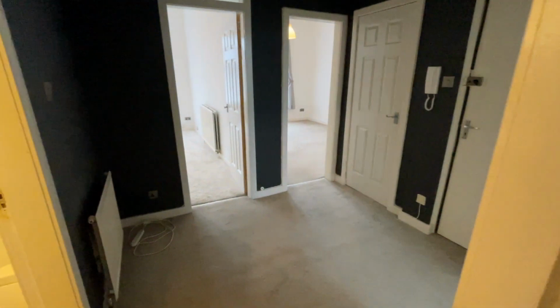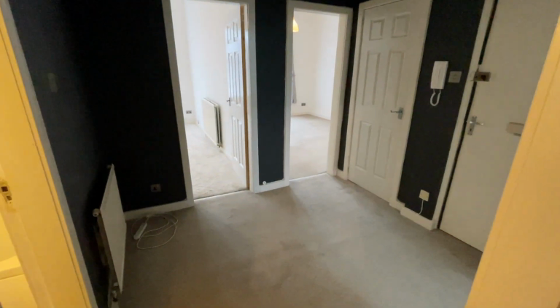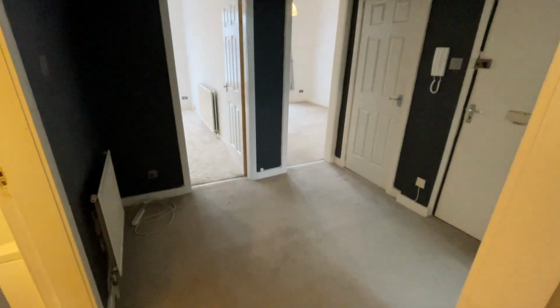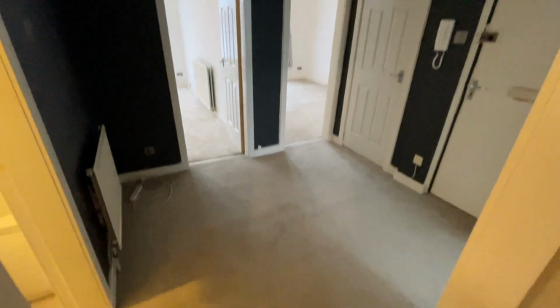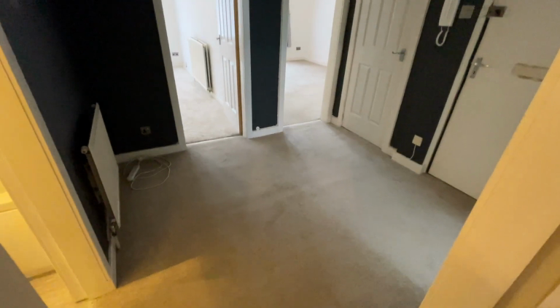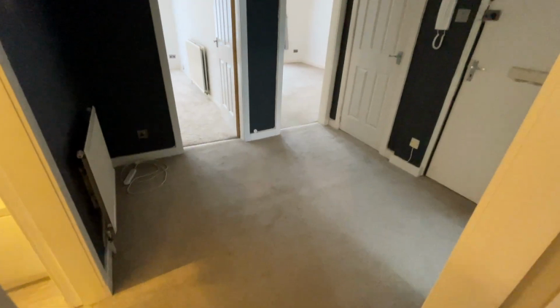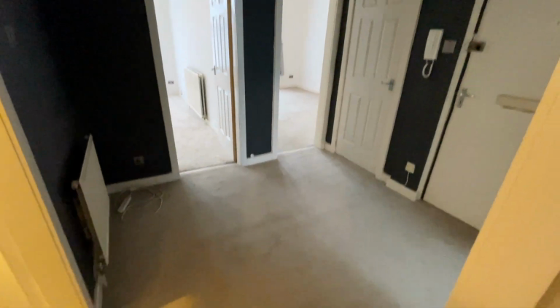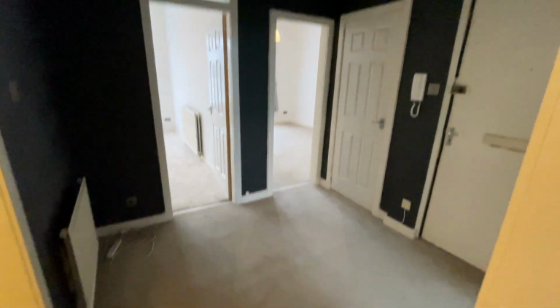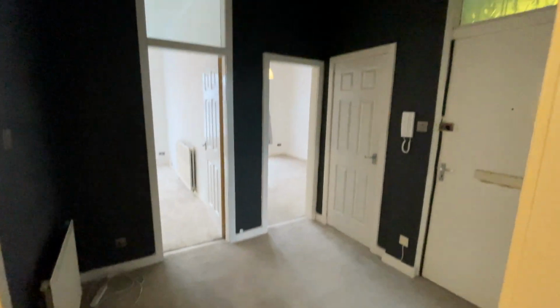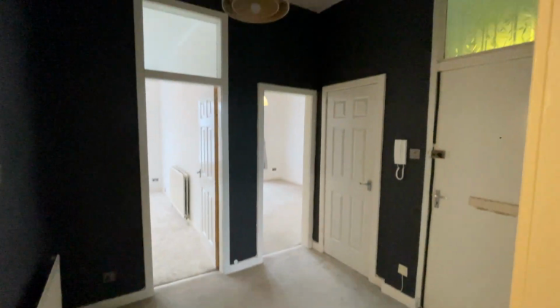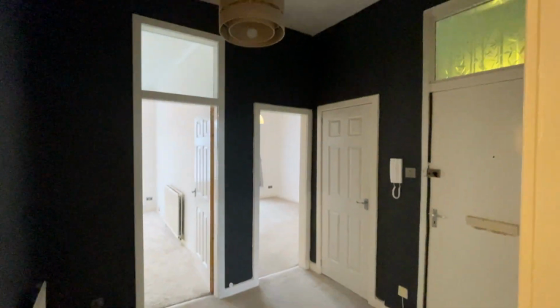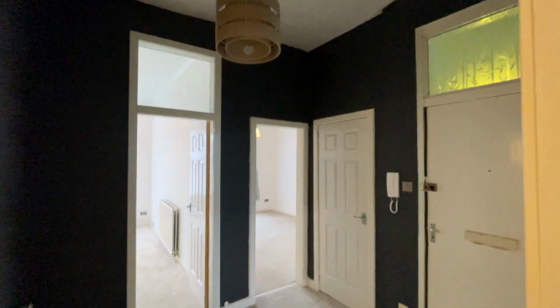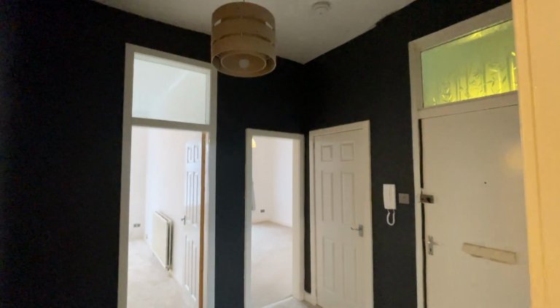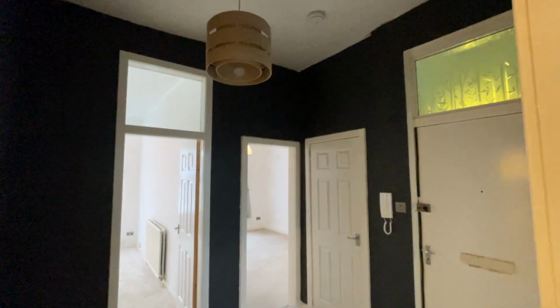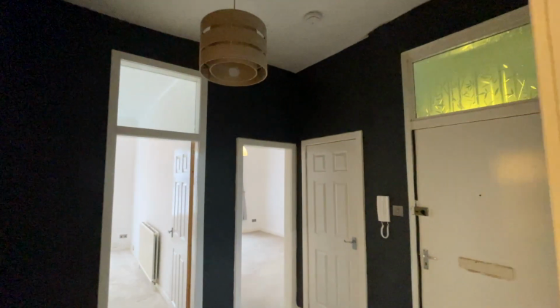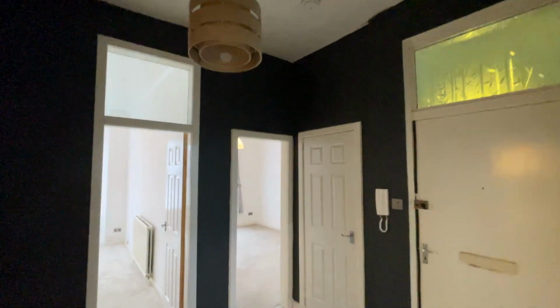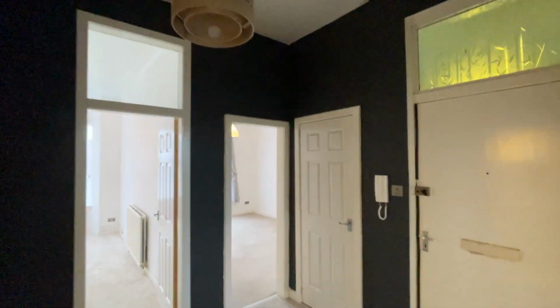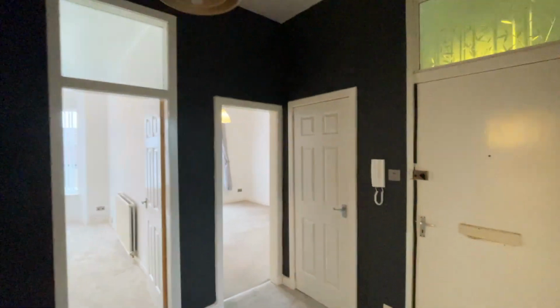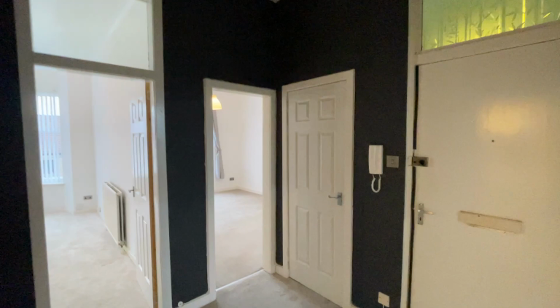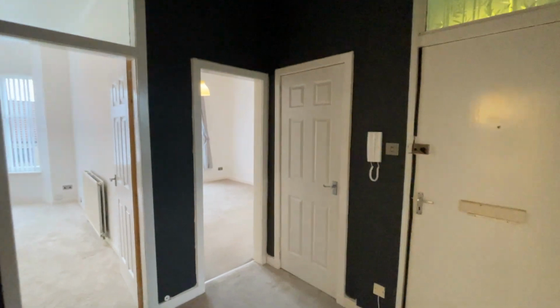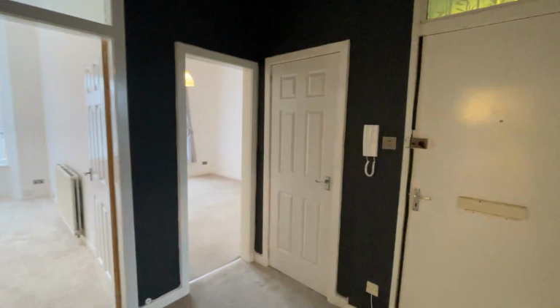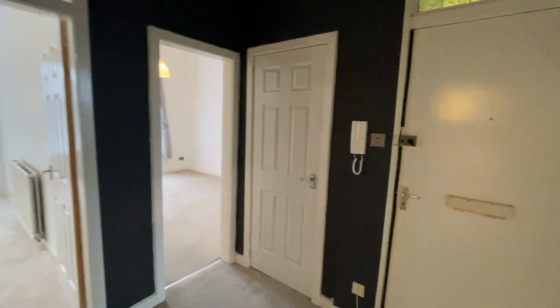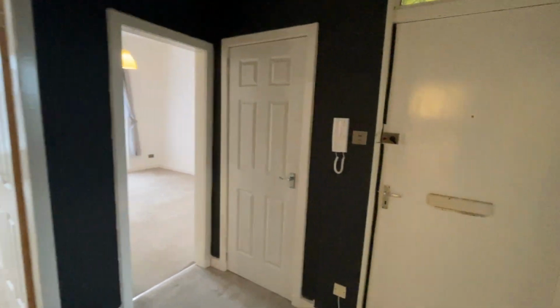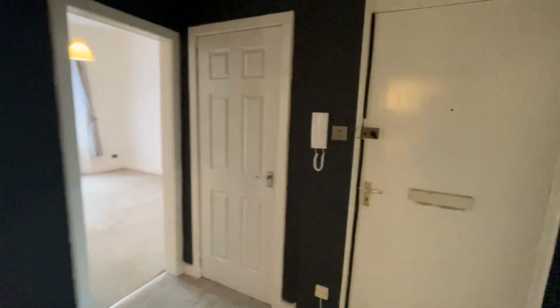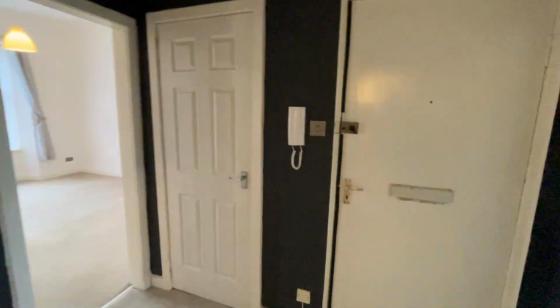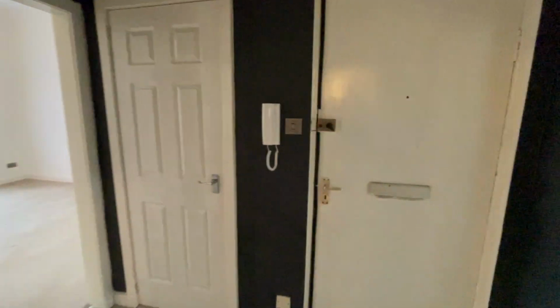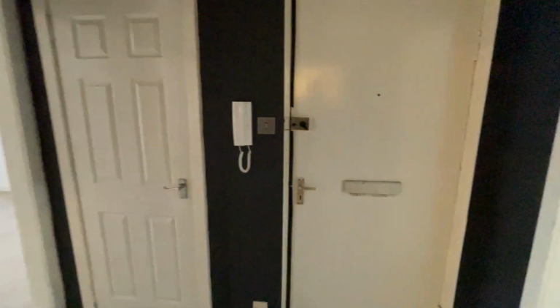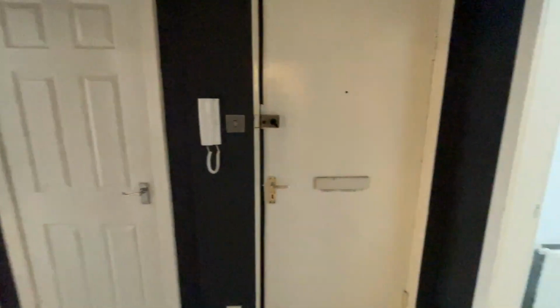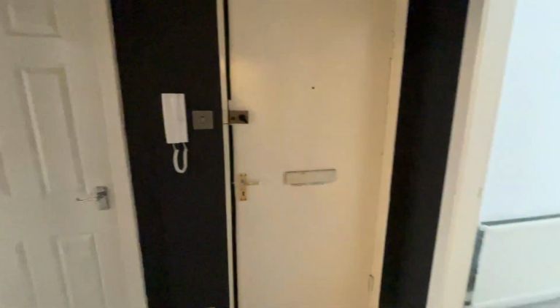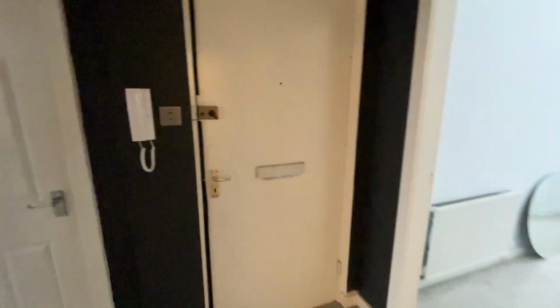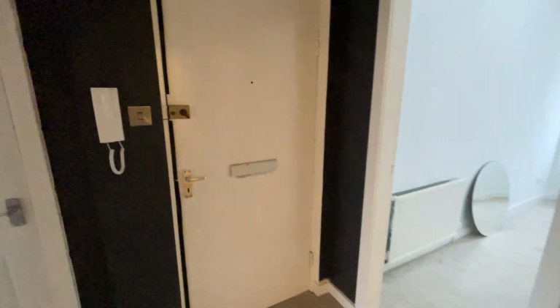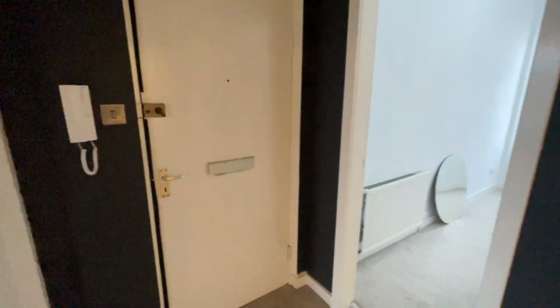And that's number 433 Dumbarton Road. If you'd like a viewing, please get in touch.